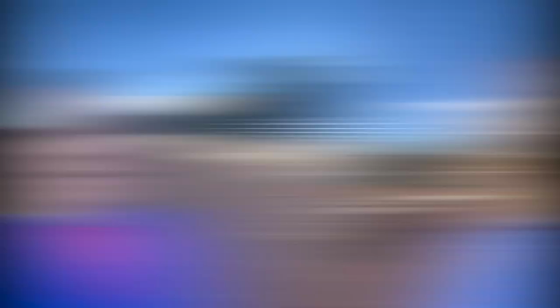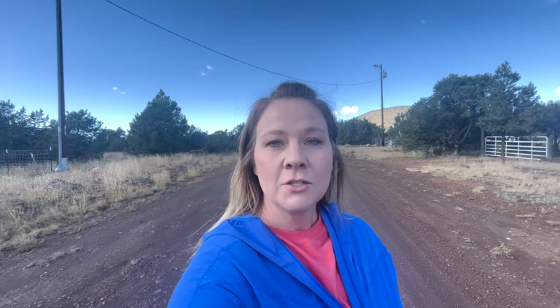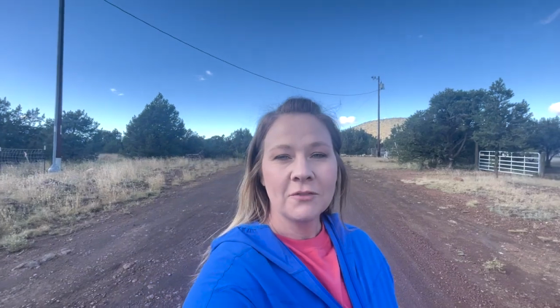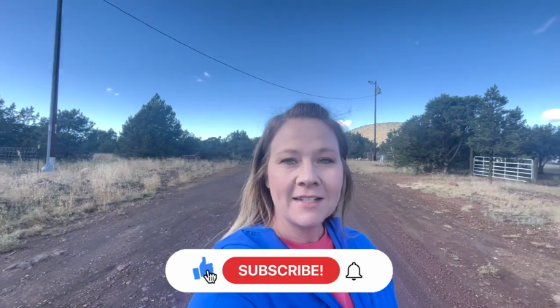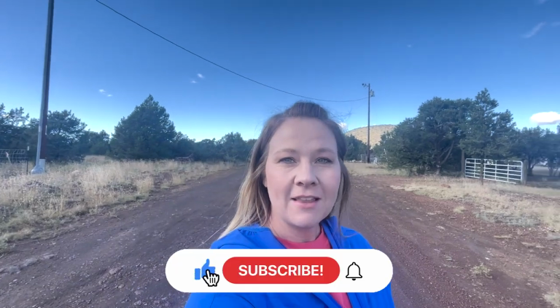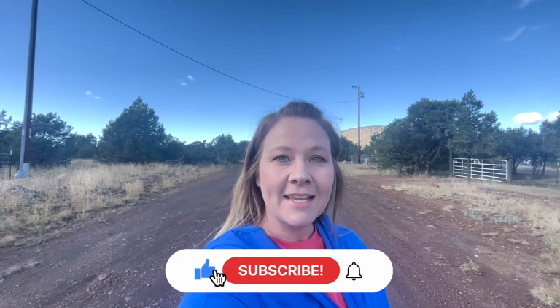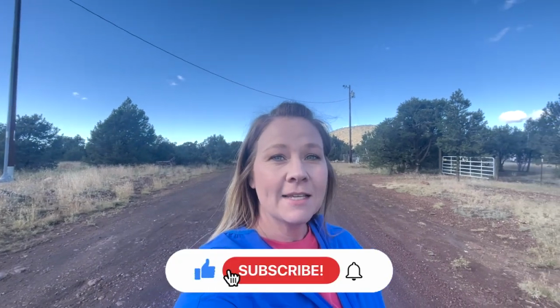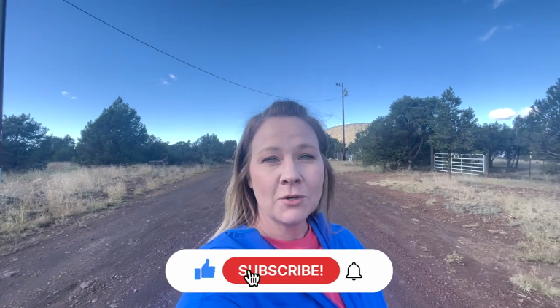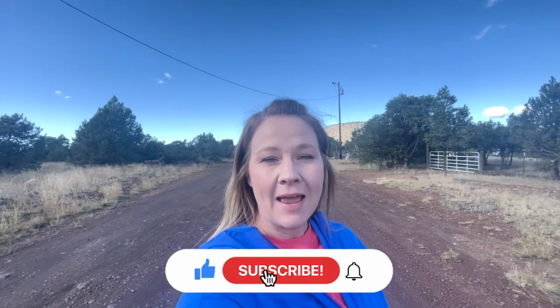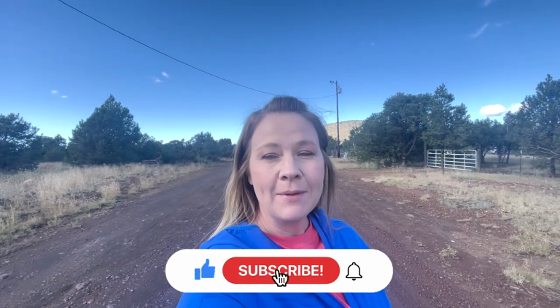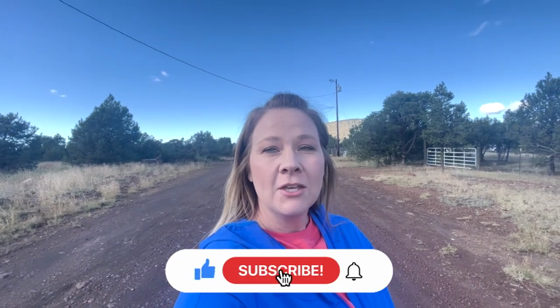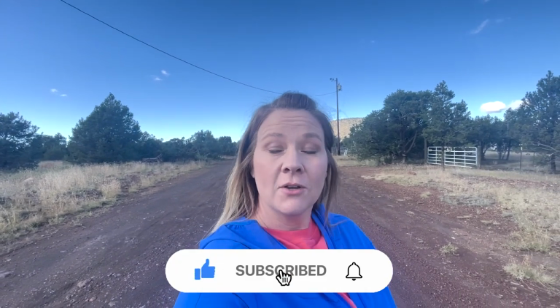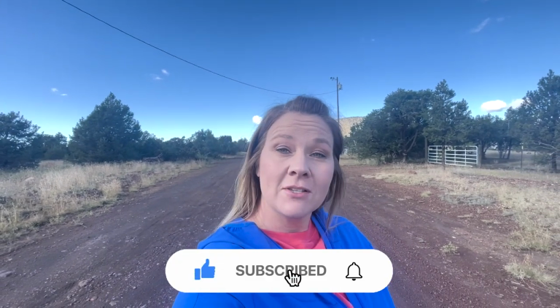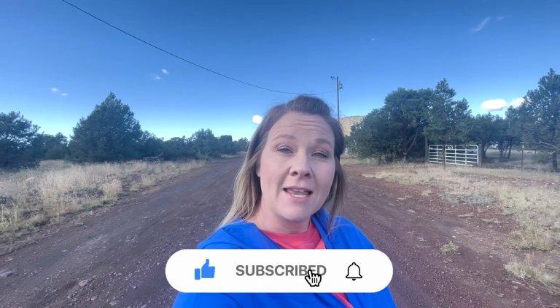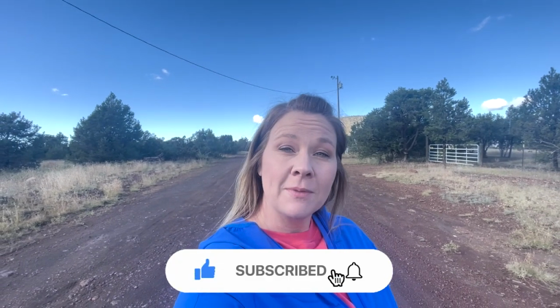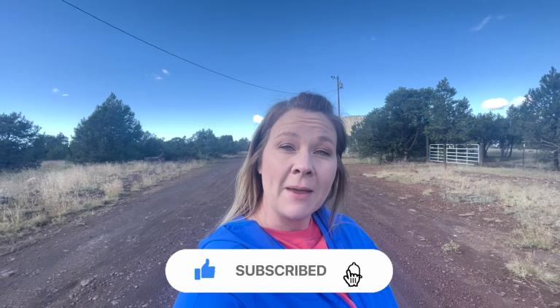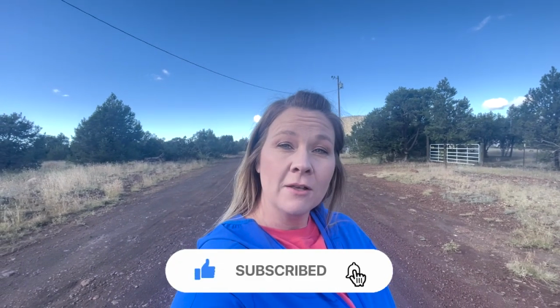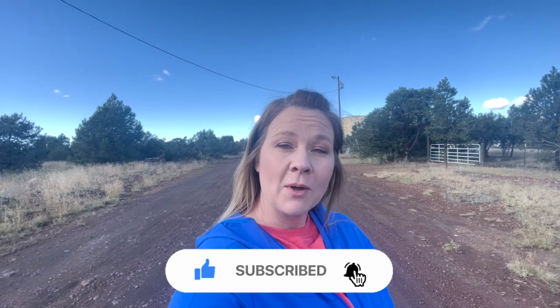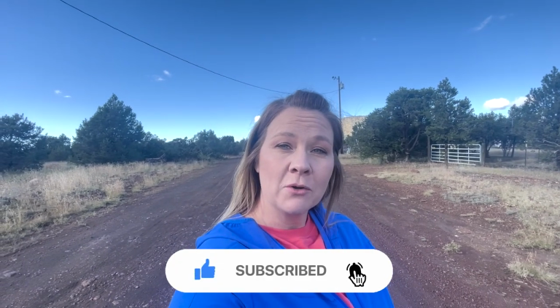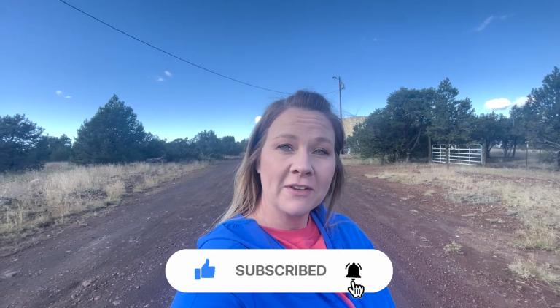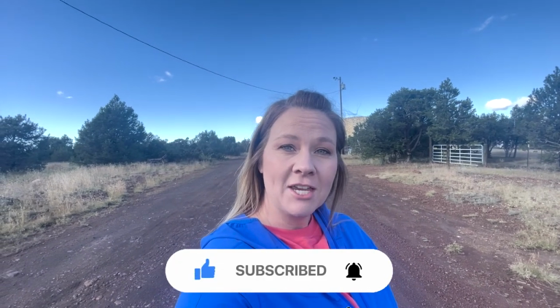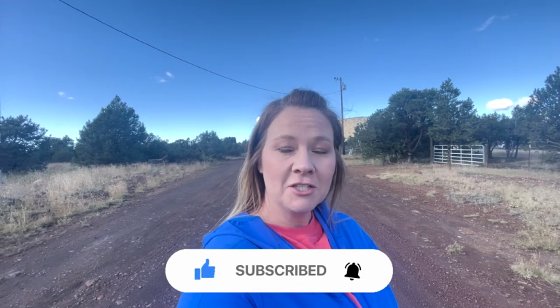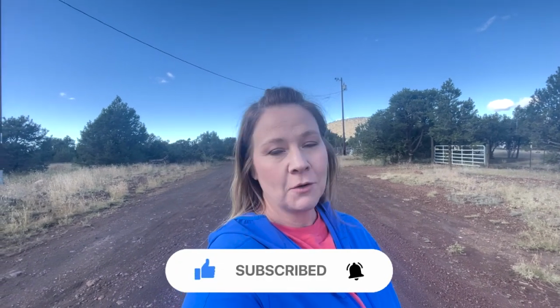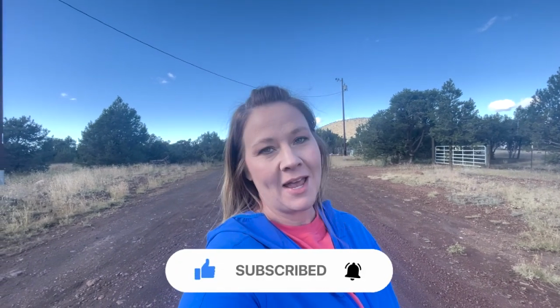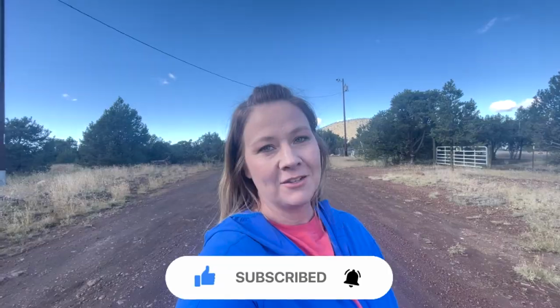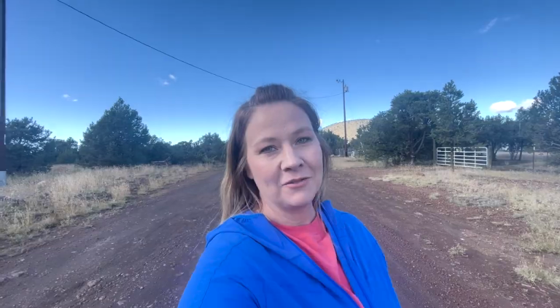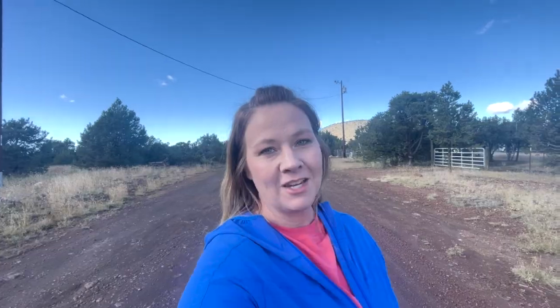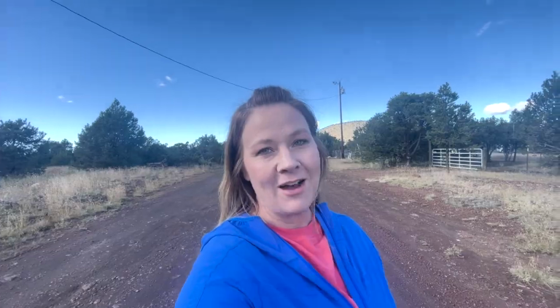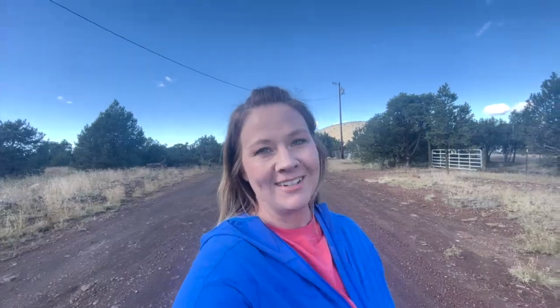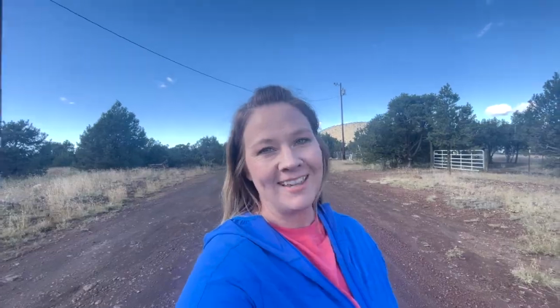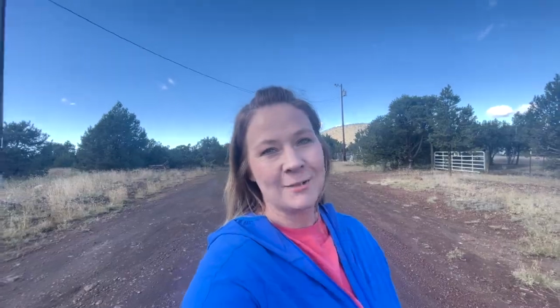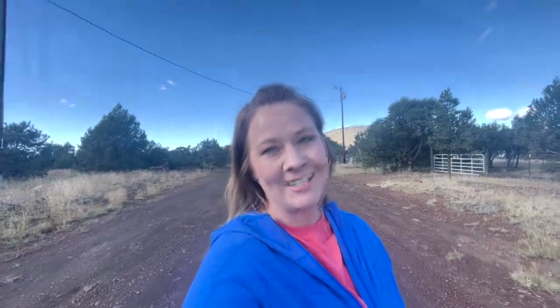Don't forget to like and subscribe. You can also tap the bell if you want notifications for when I have a new video out. Thanks so much.